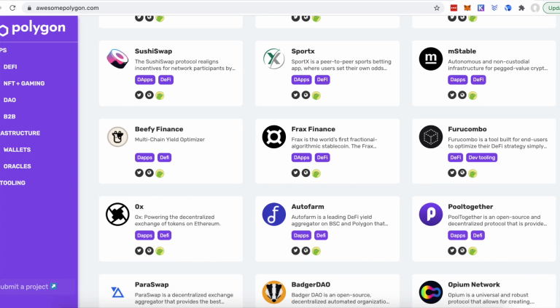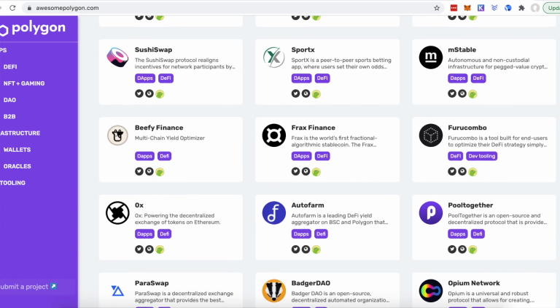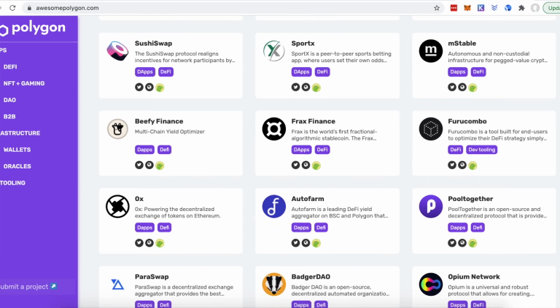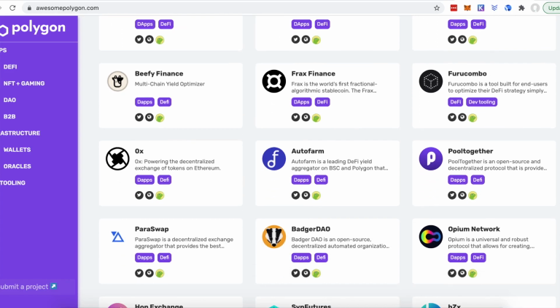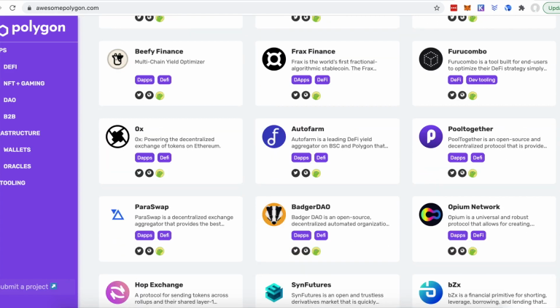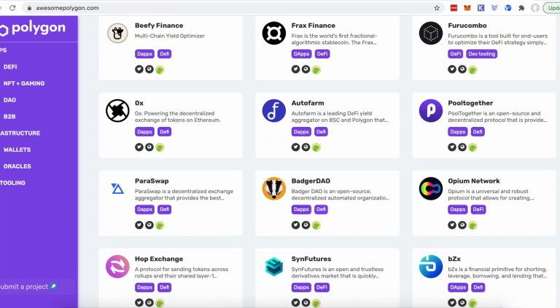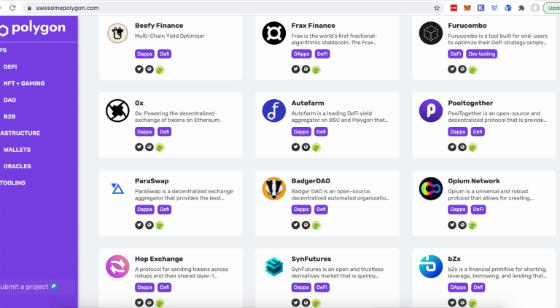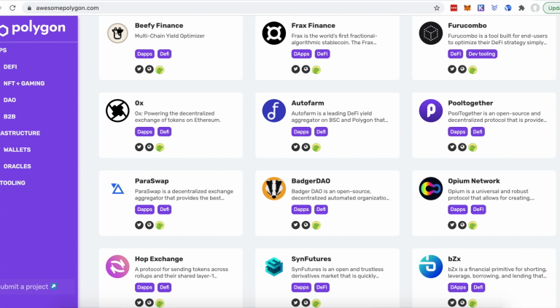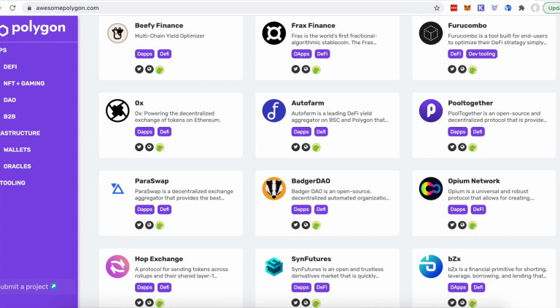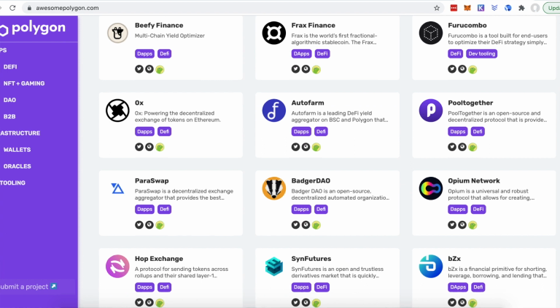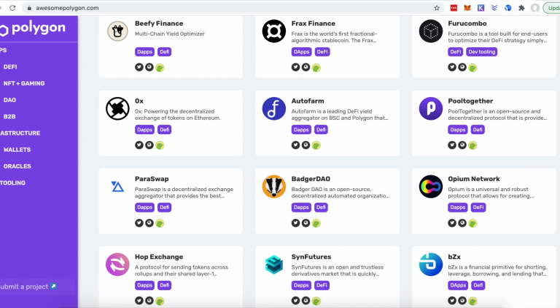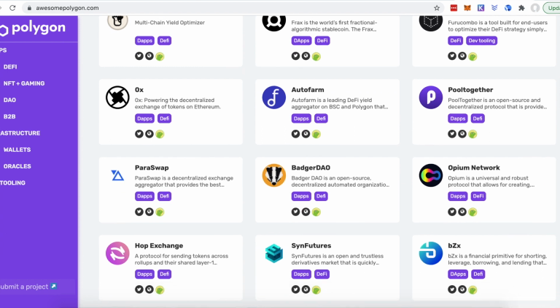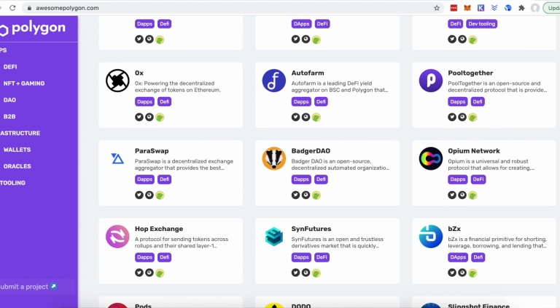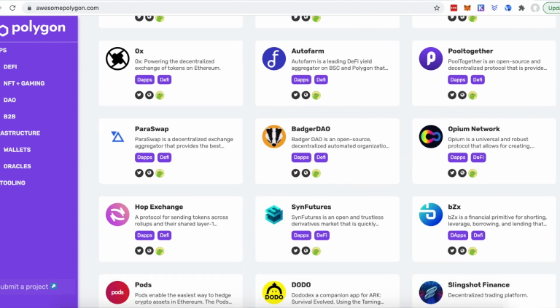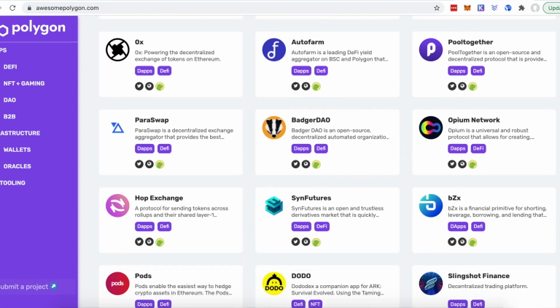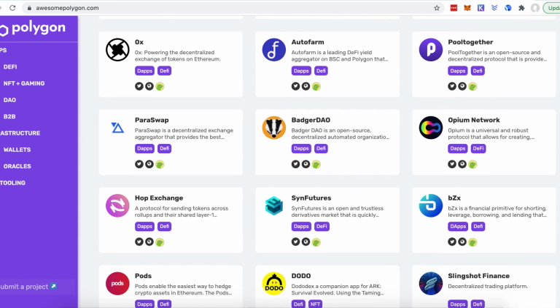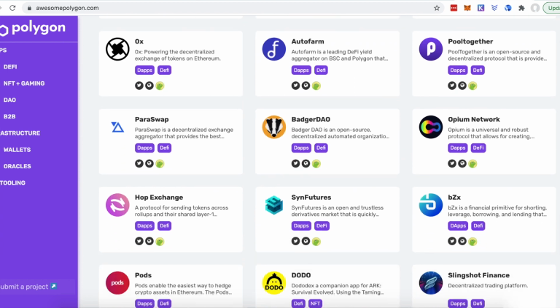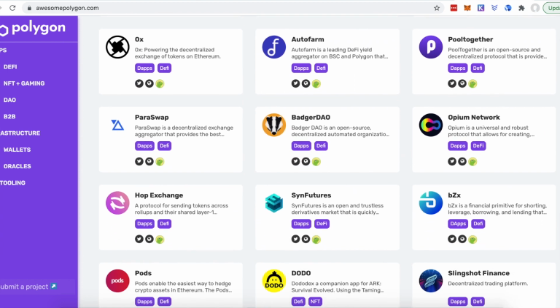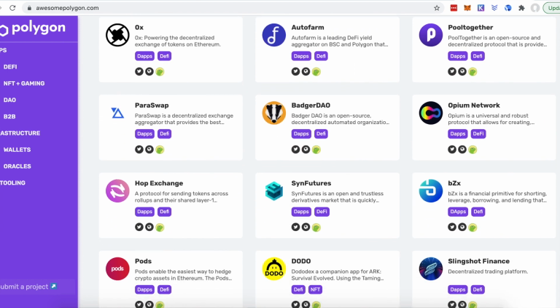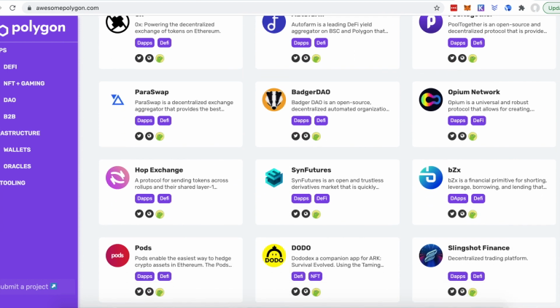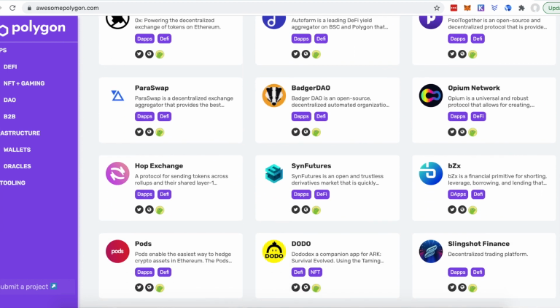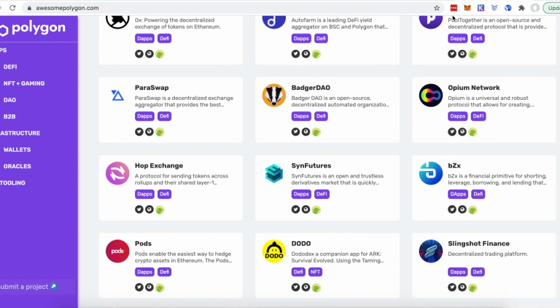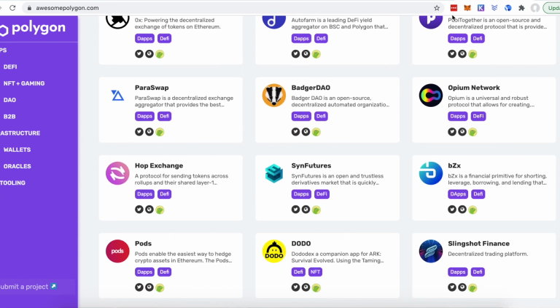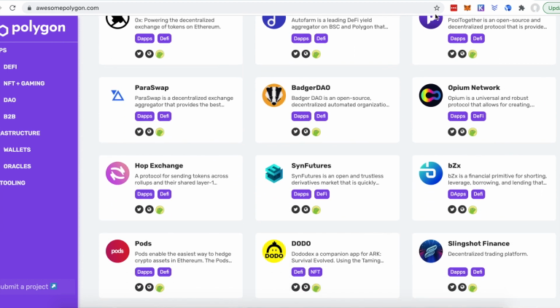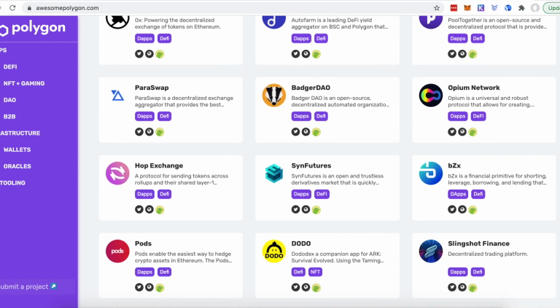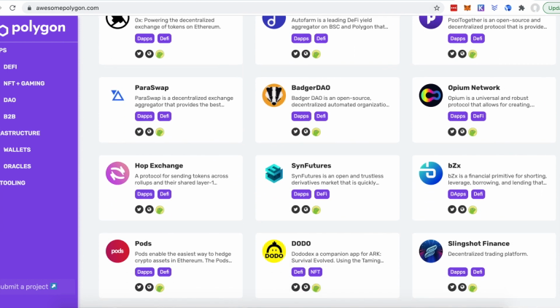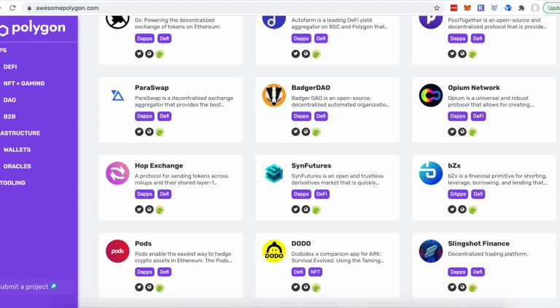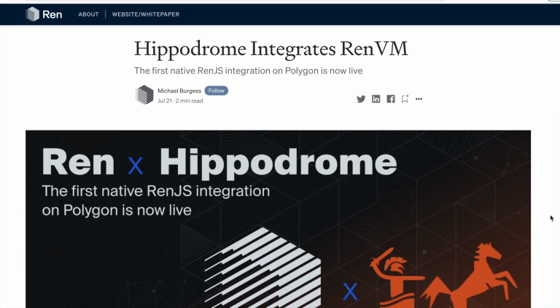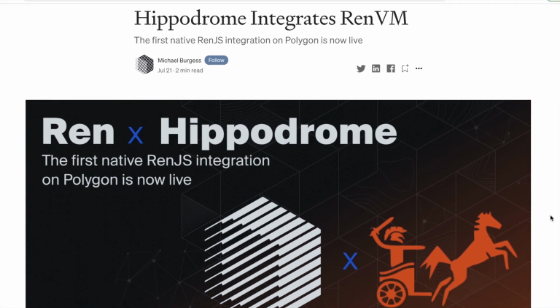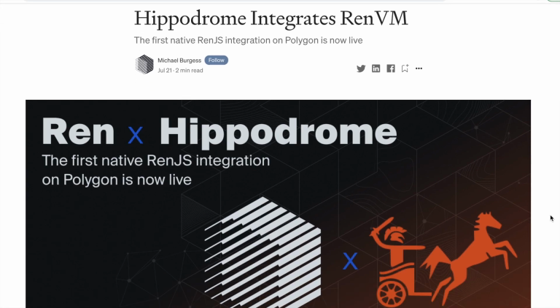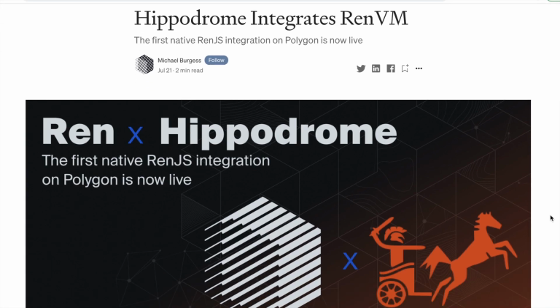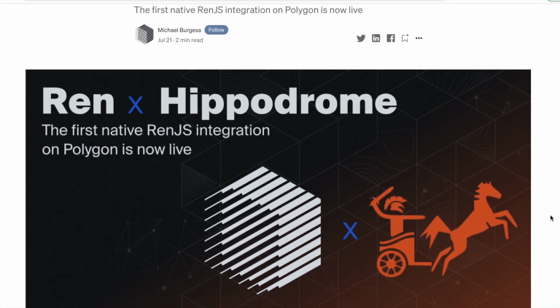For example, you can use Aave, SushiSwap and Oneage, and these are just a few that you may be familiar with.